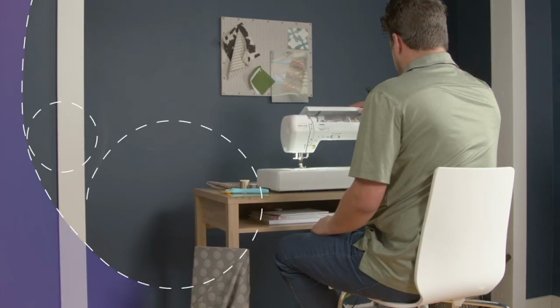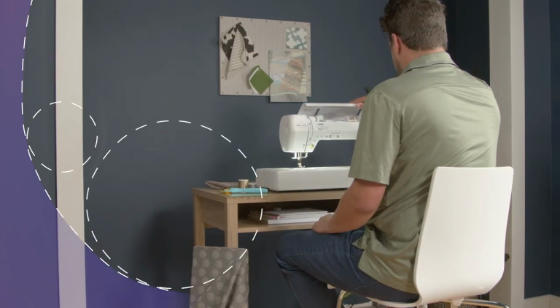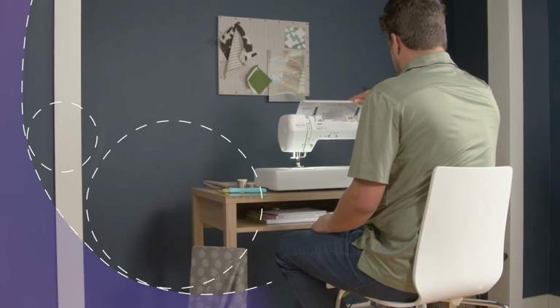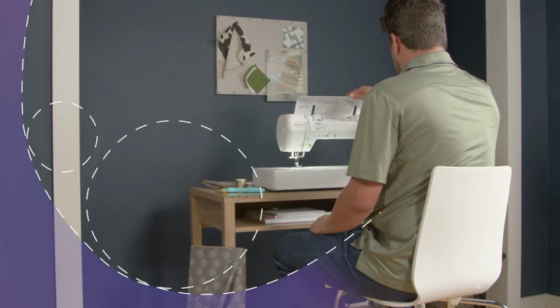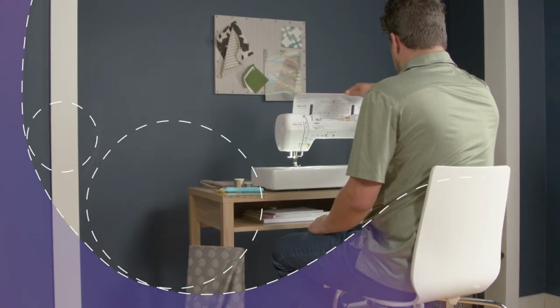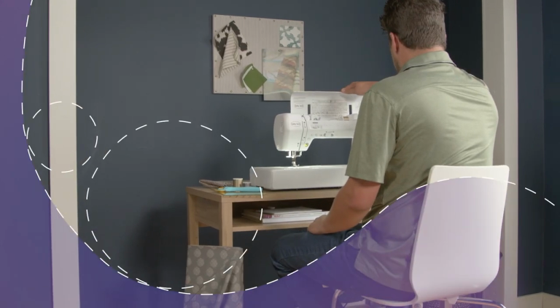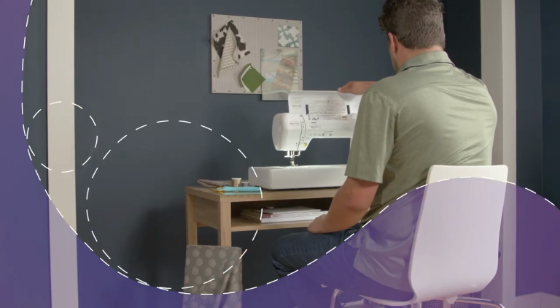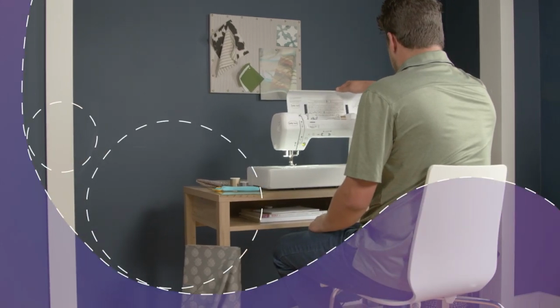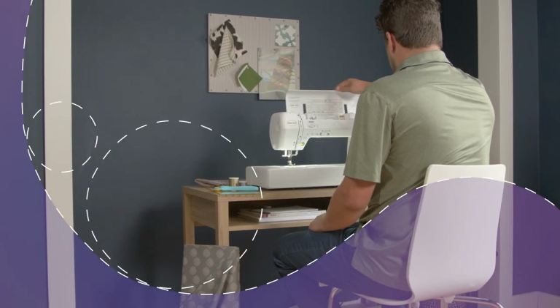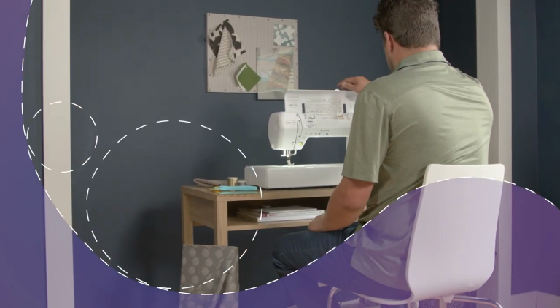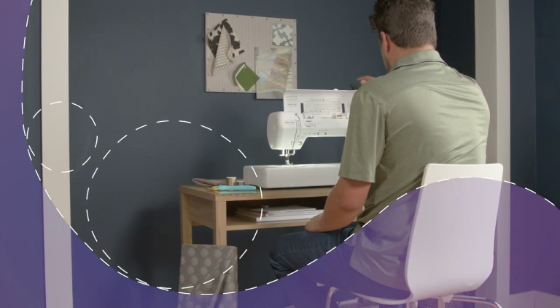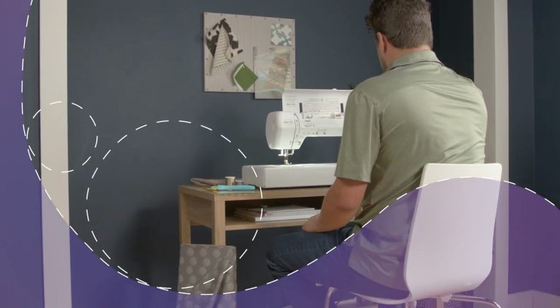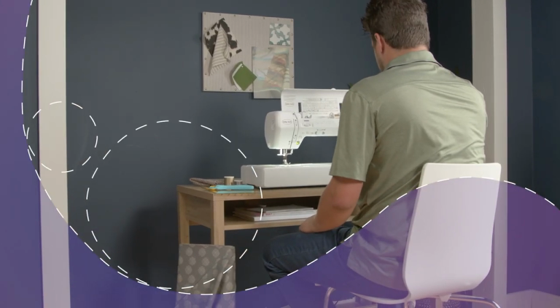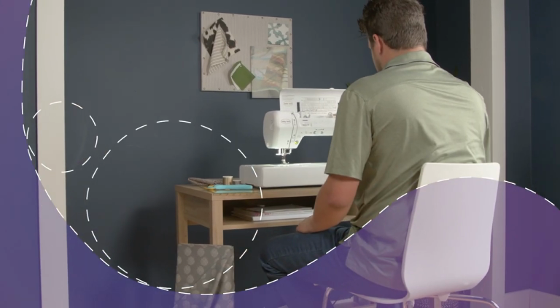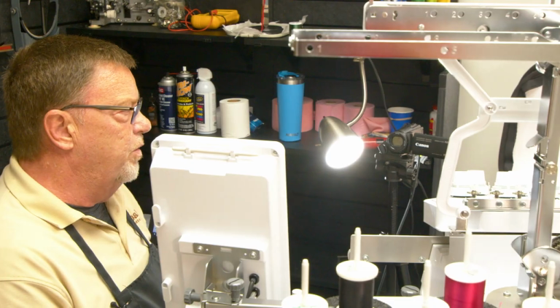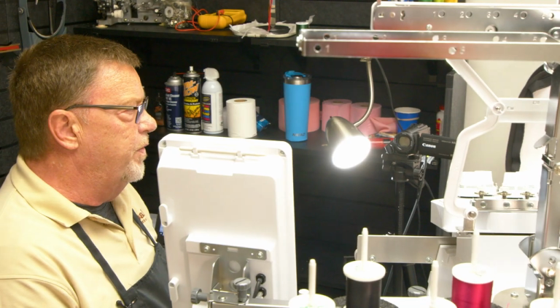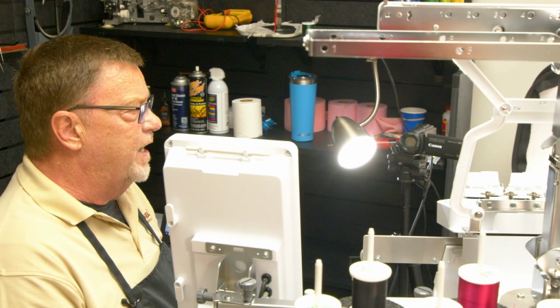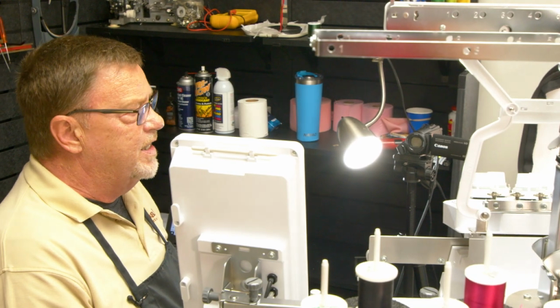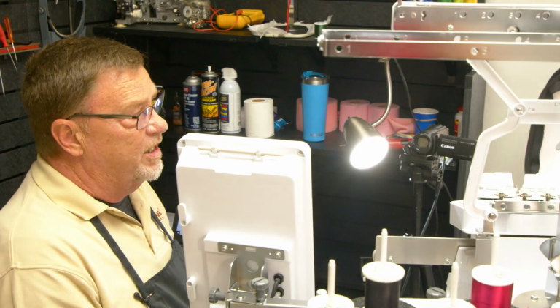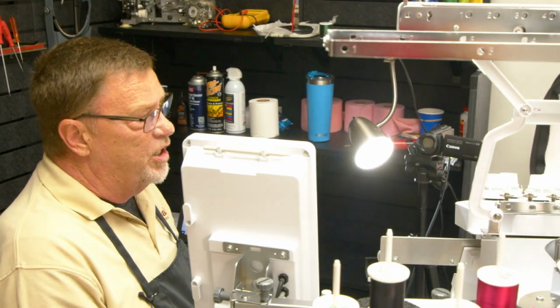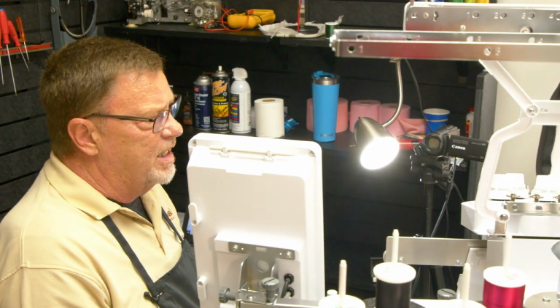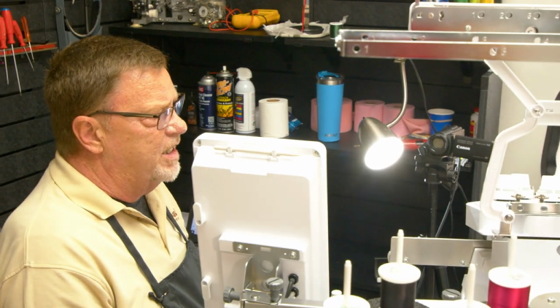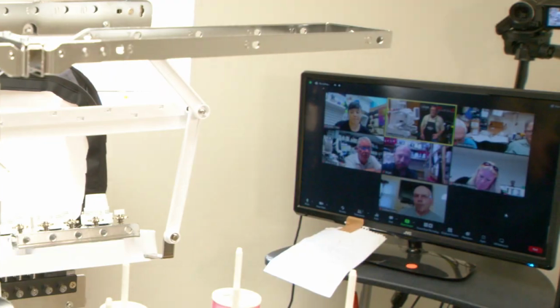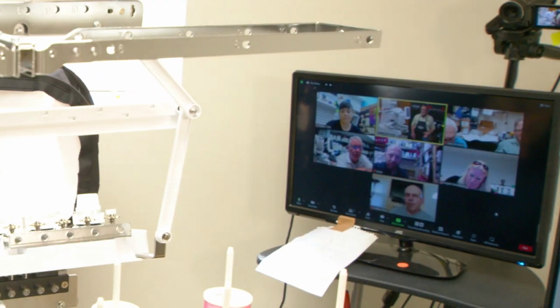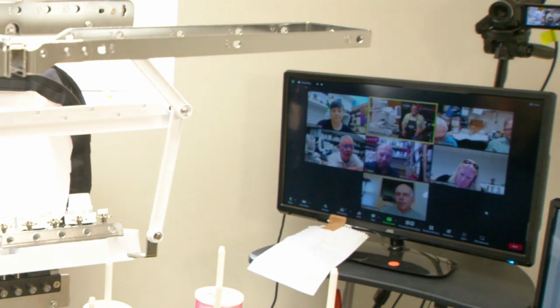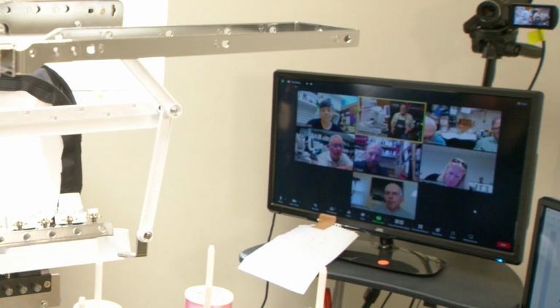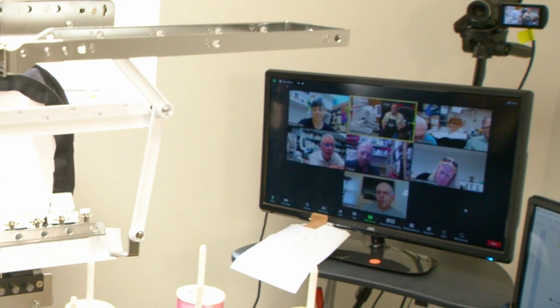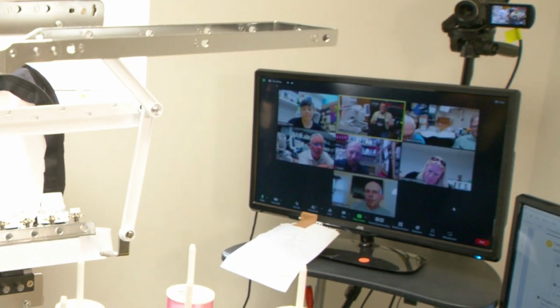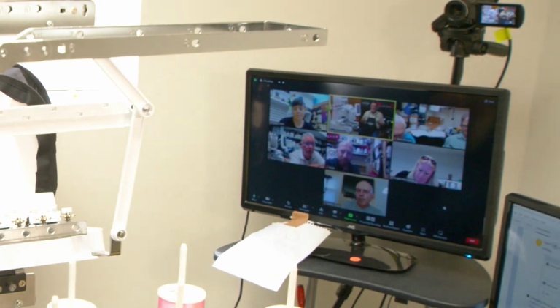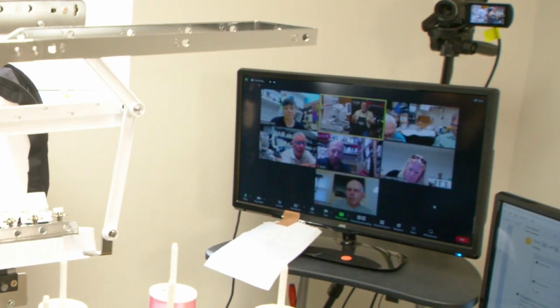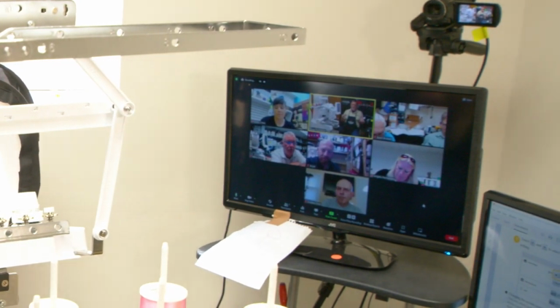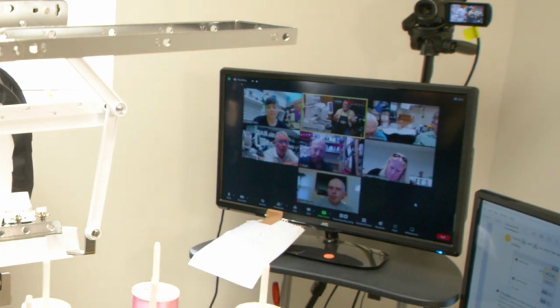Plus, every machine comes with a 60-day trial of online sewing classes to start you off on the right foot.